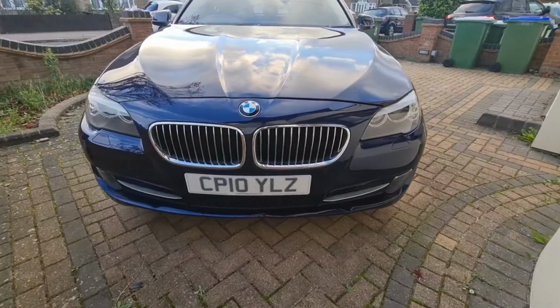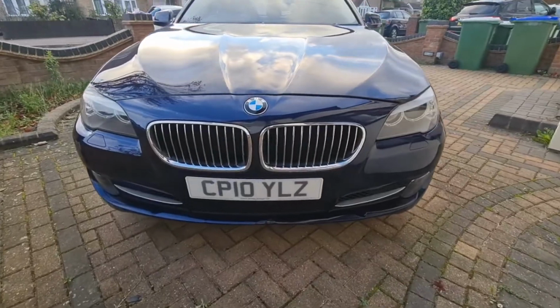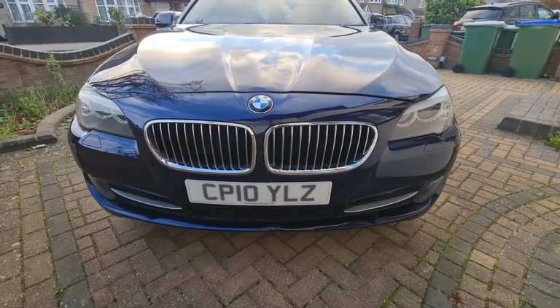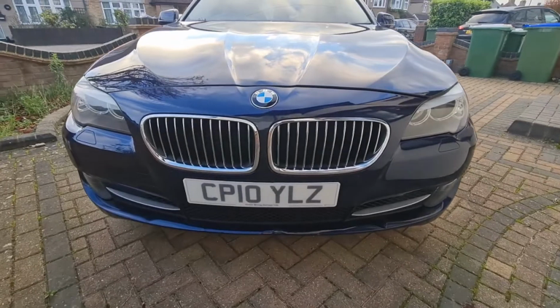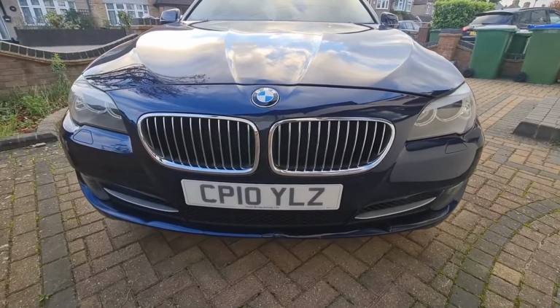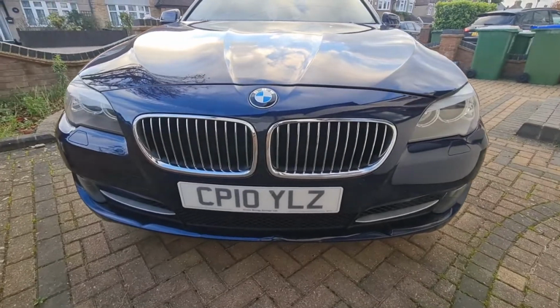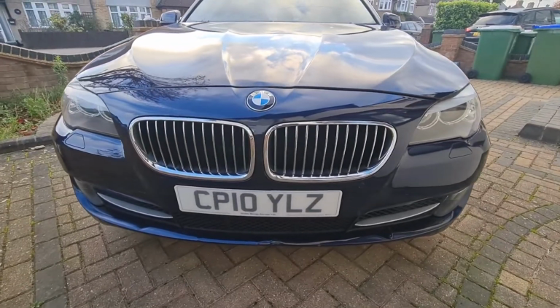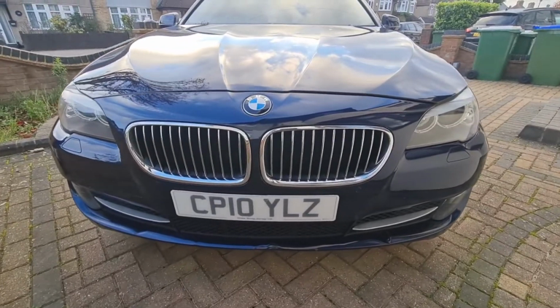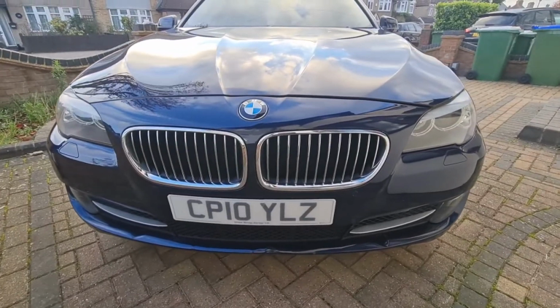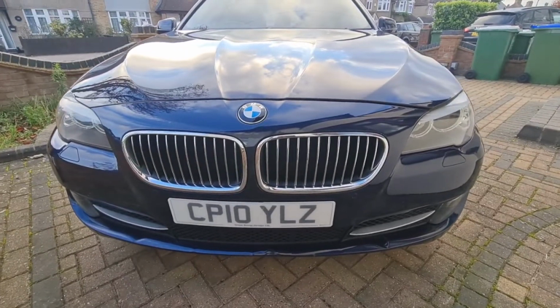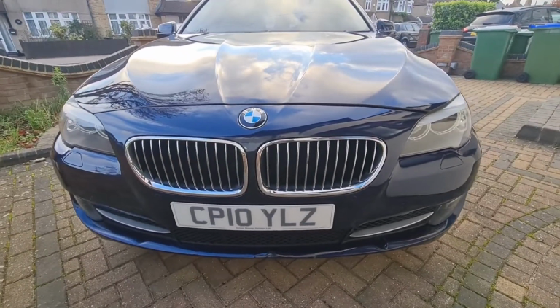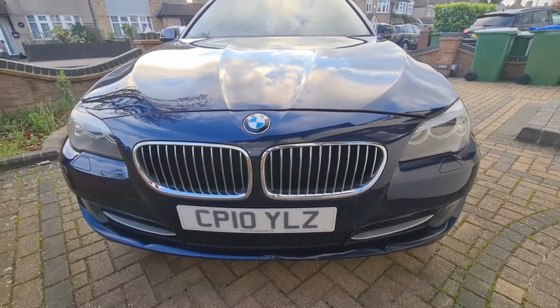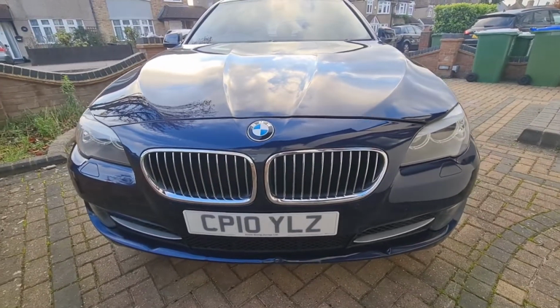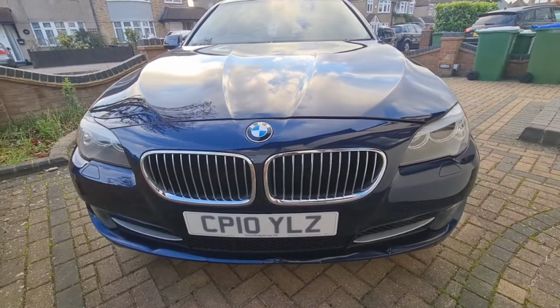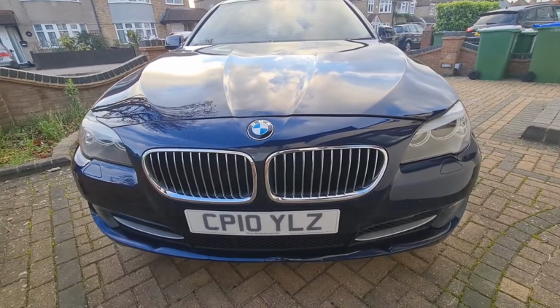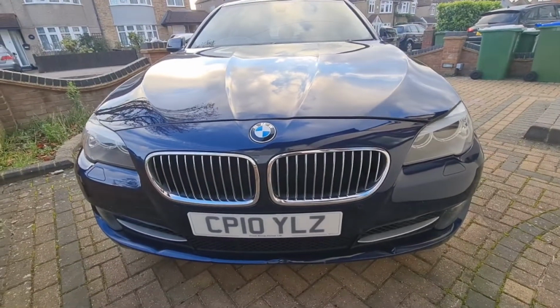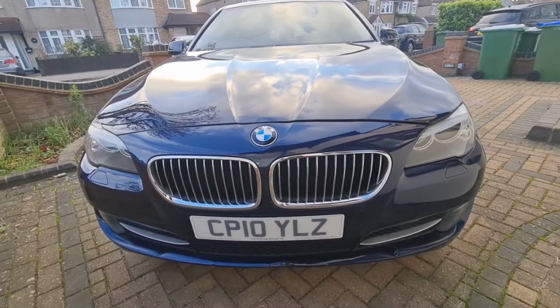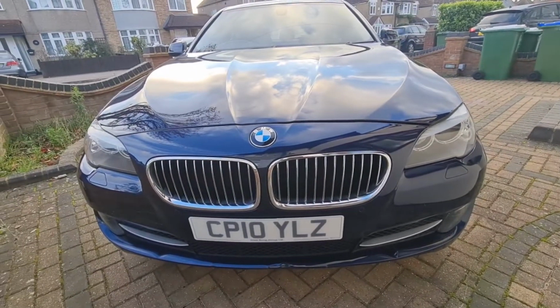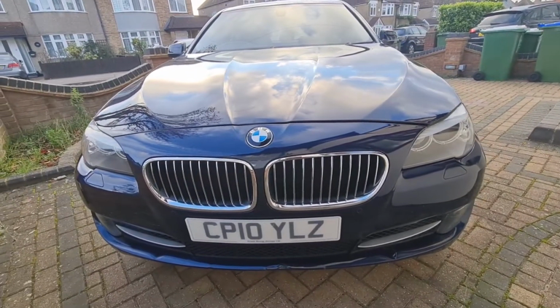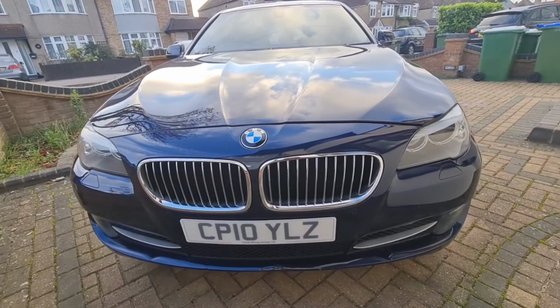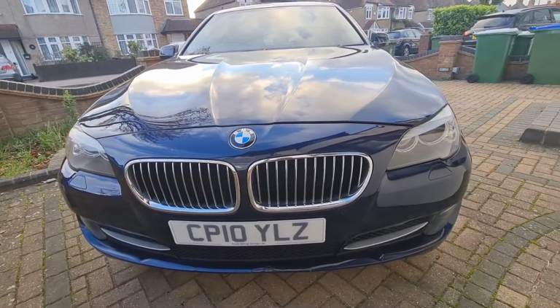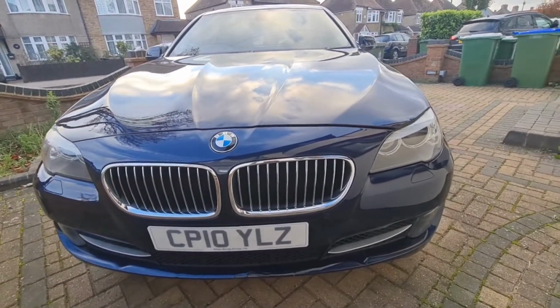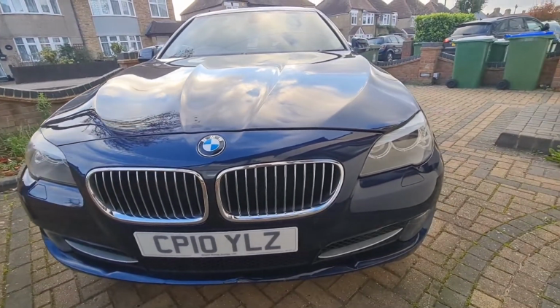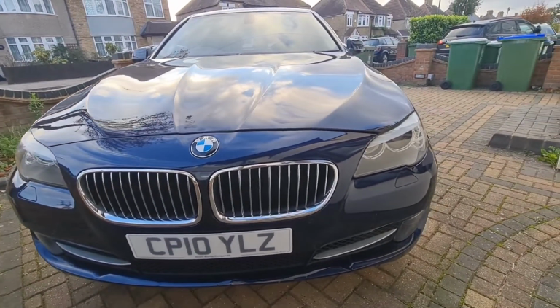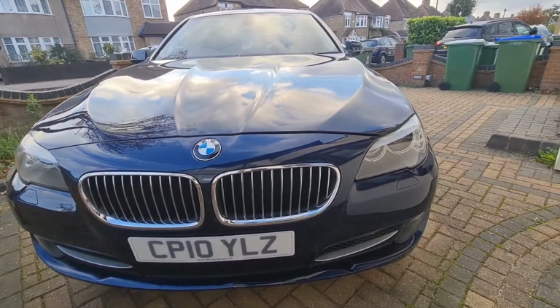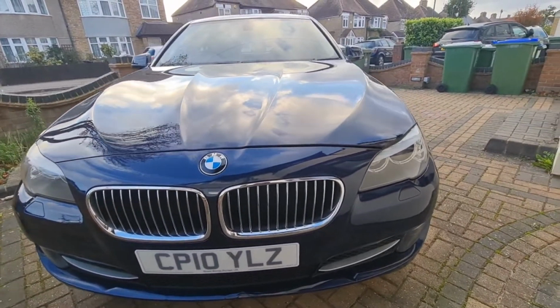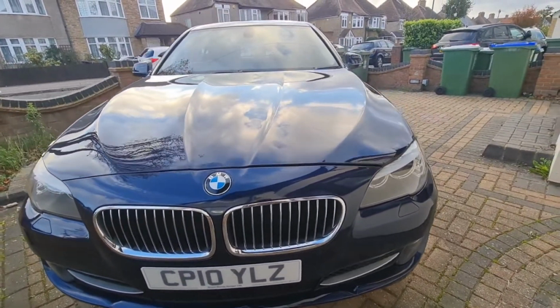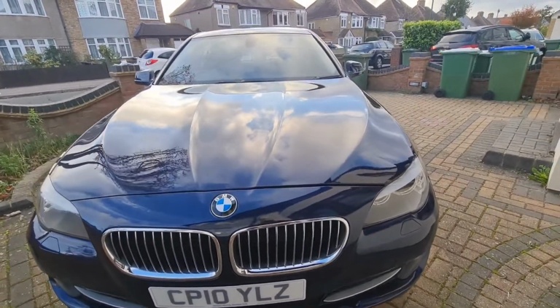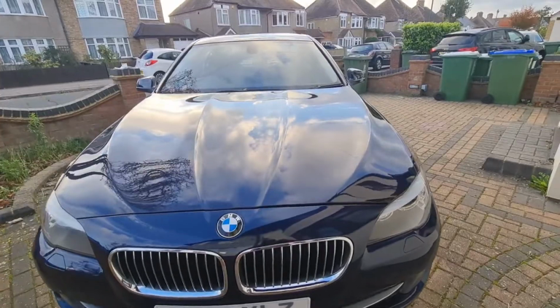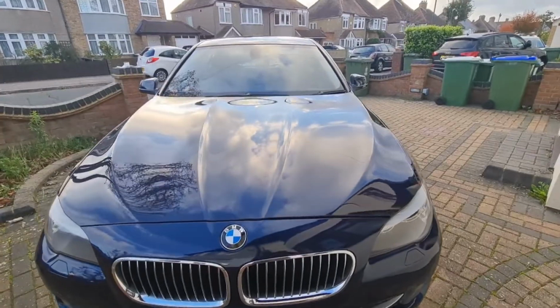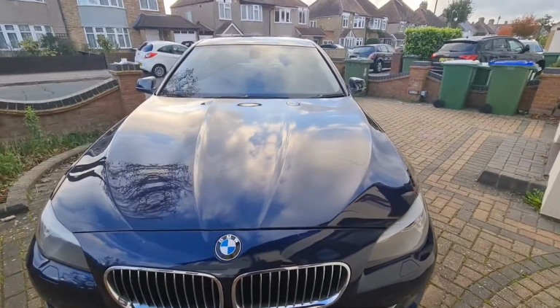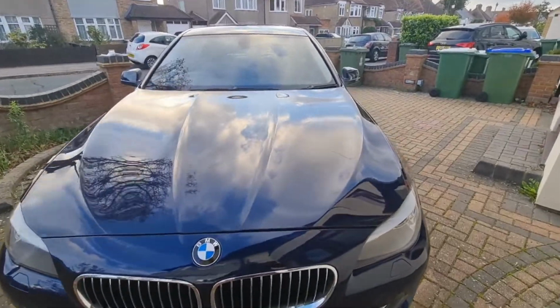I'll turn the engine on and turn on all the LEDs and daytime running lights so you can see that it works well.